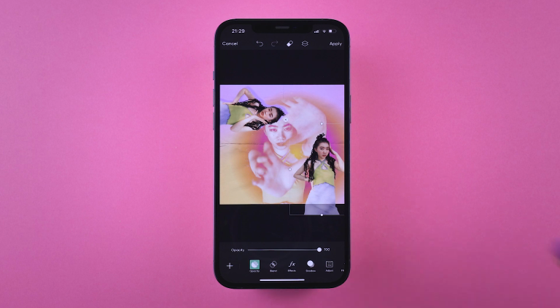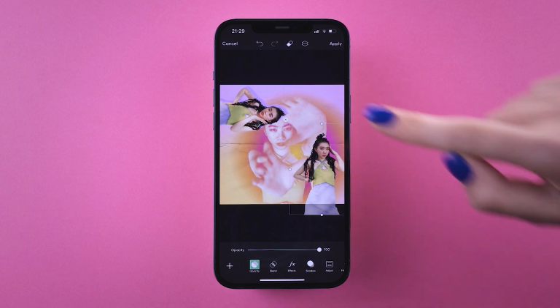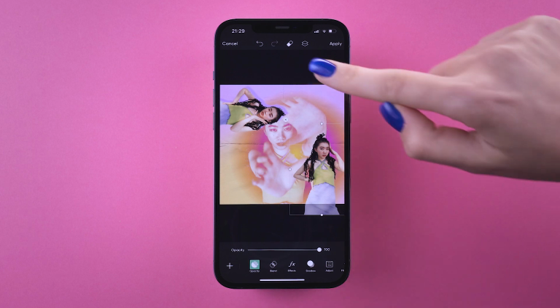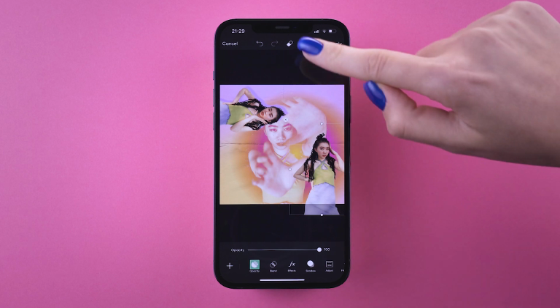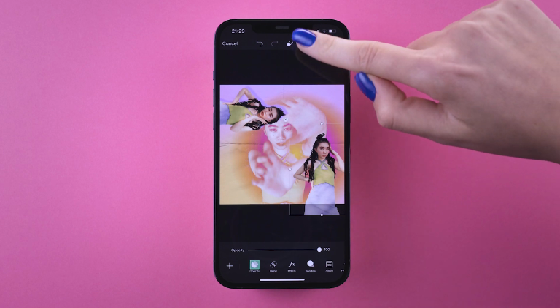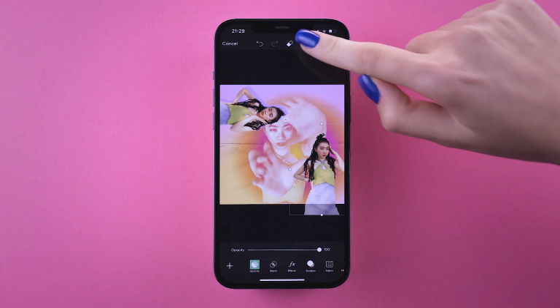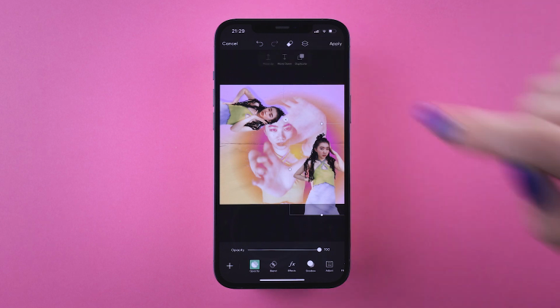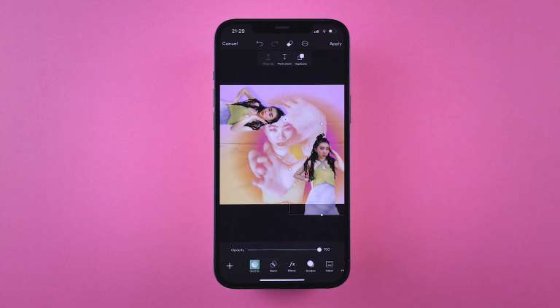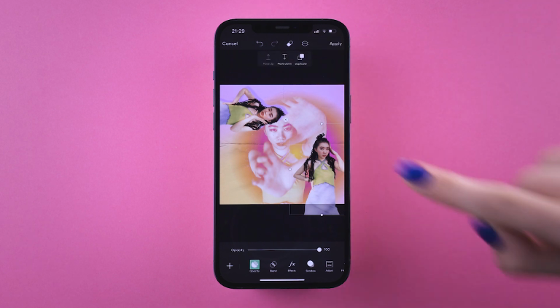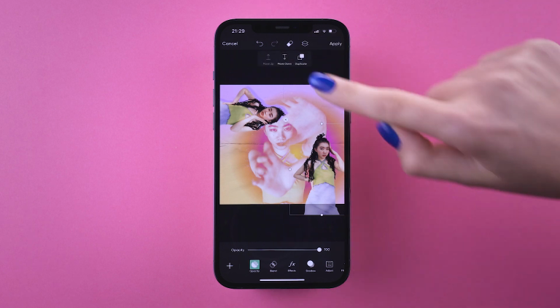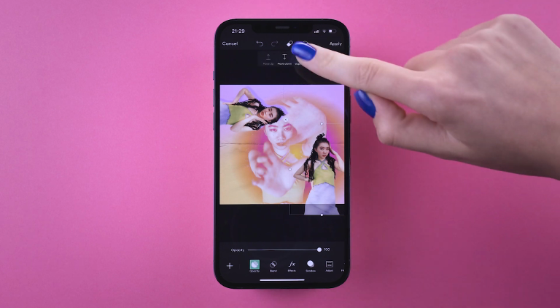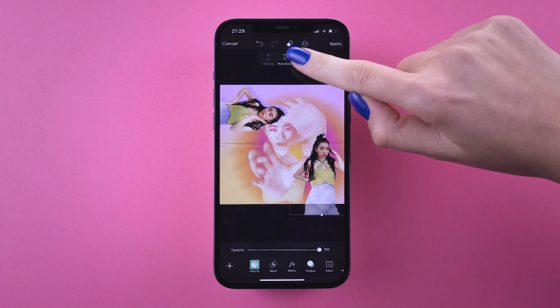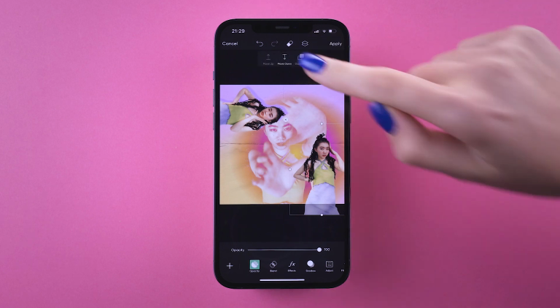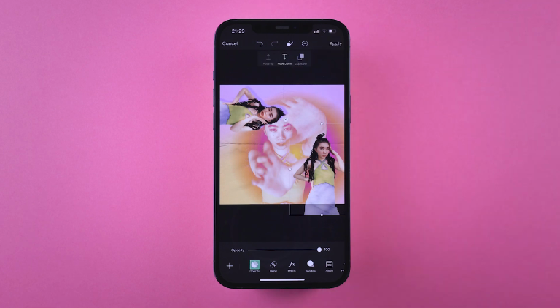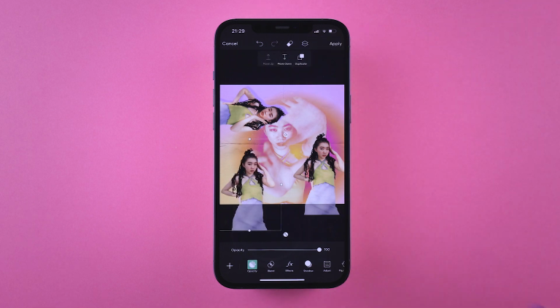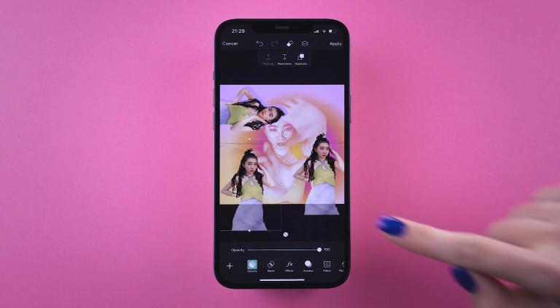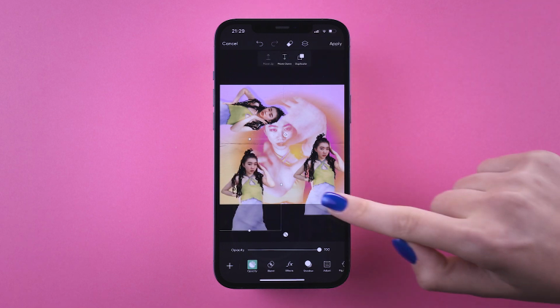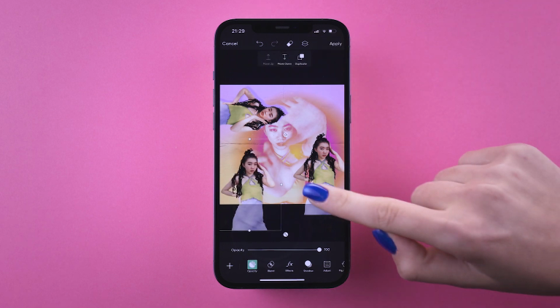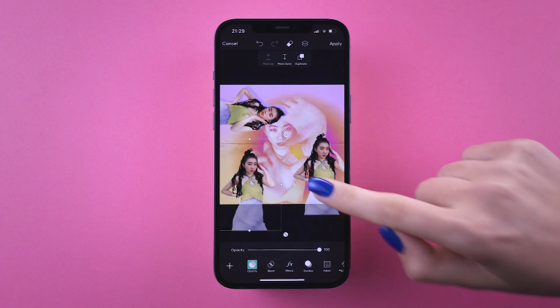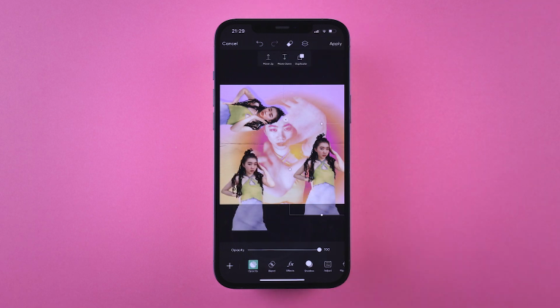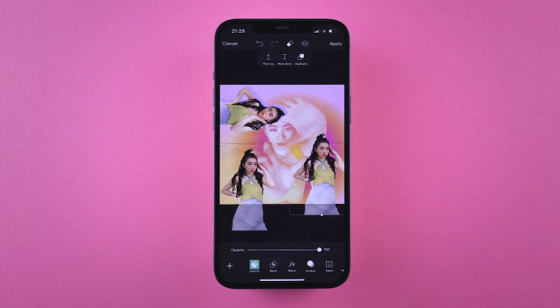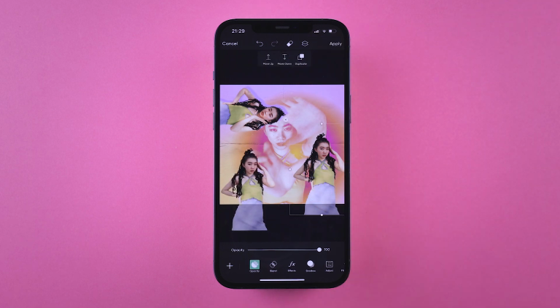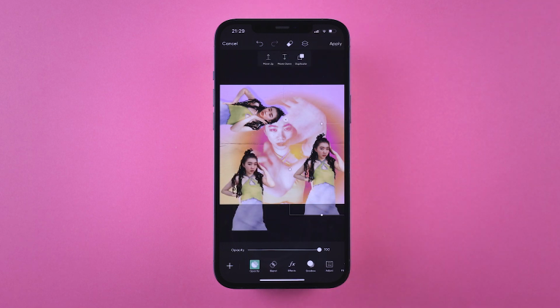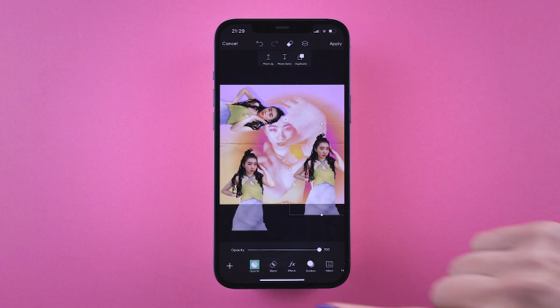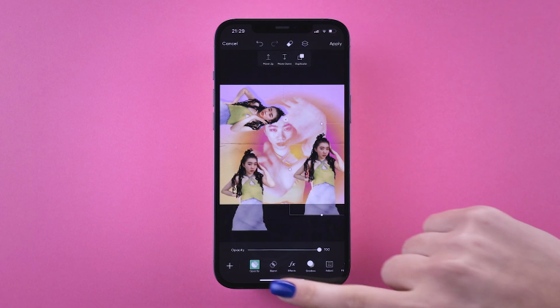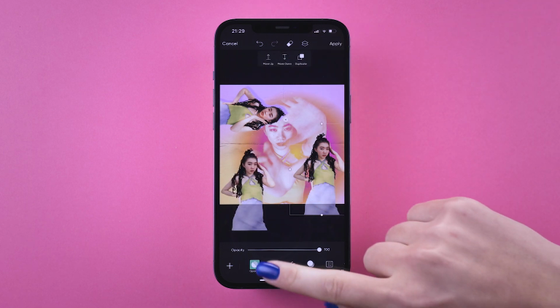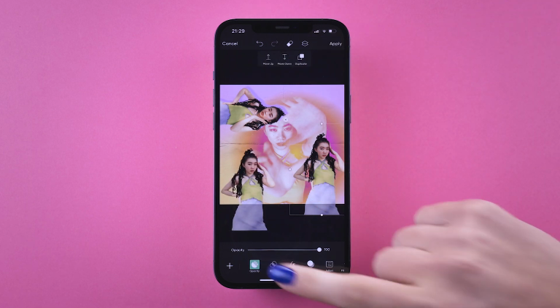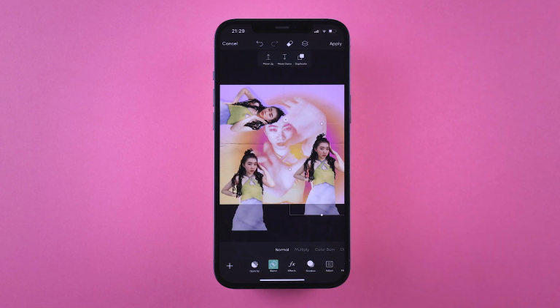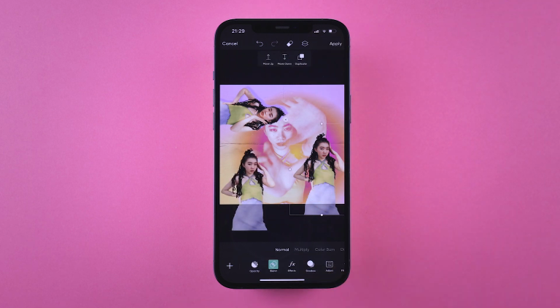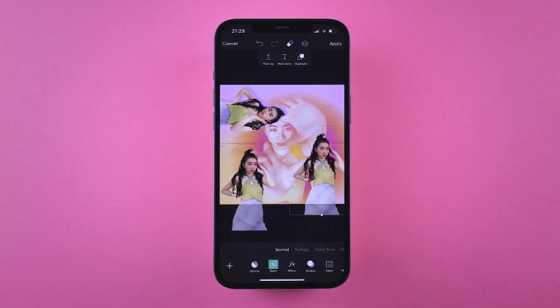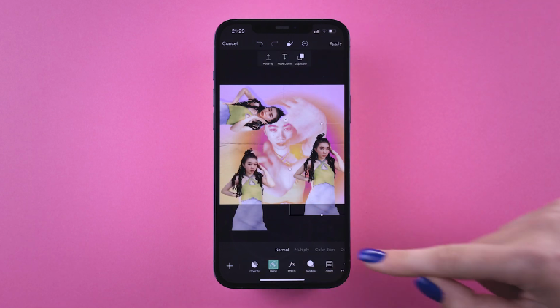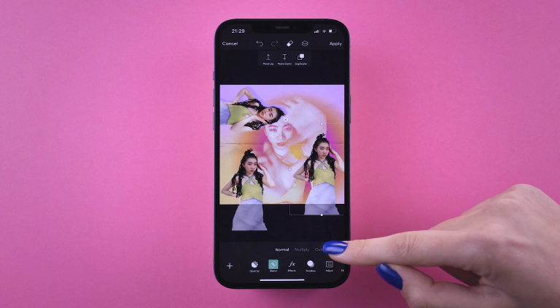Another Shadow hack is to duplicate your cutout, send it to the back, and lower the opacity.